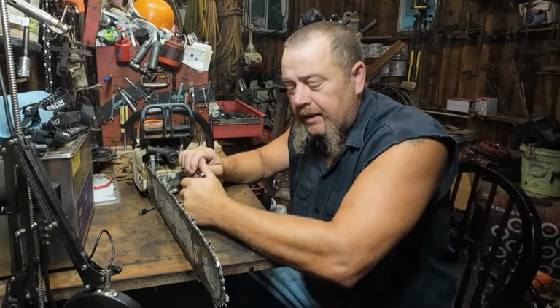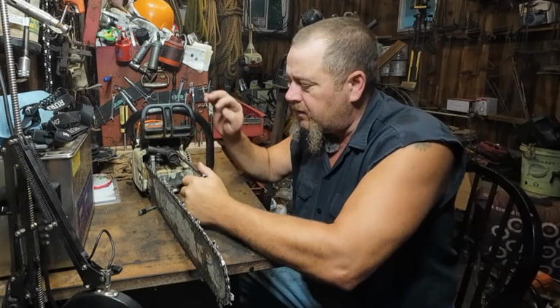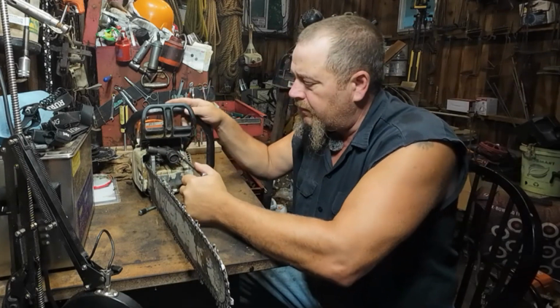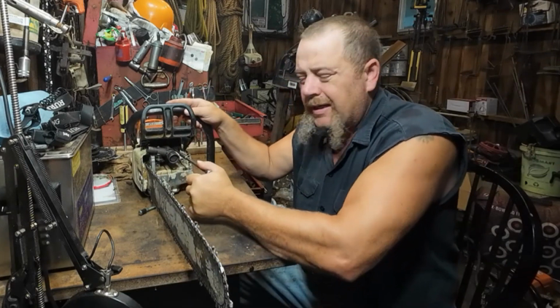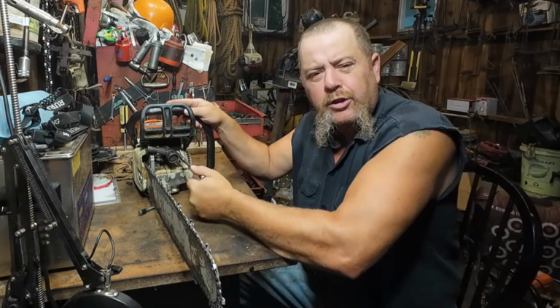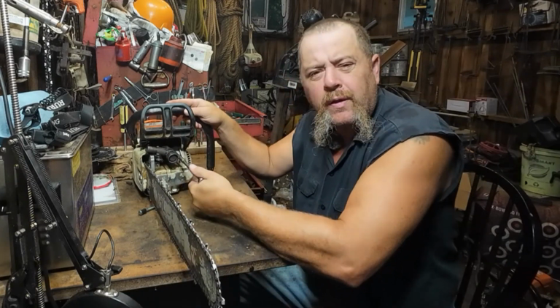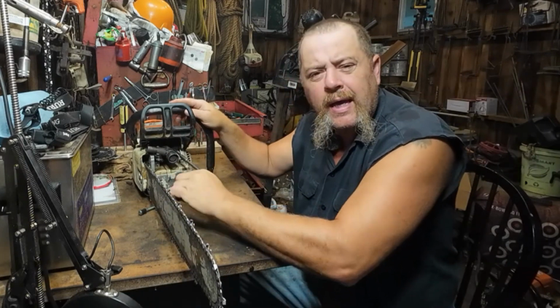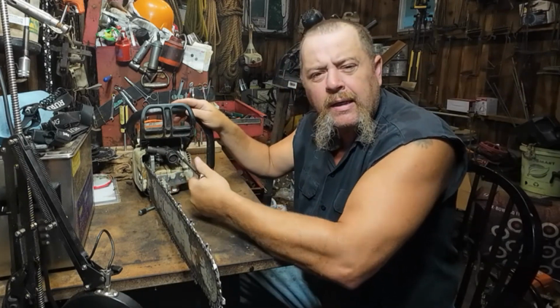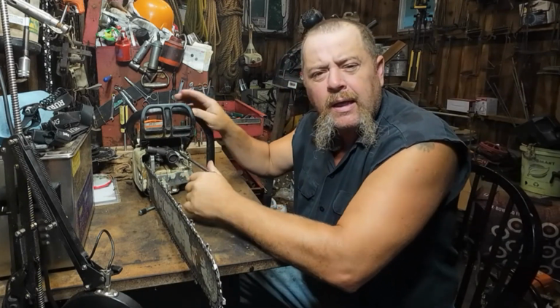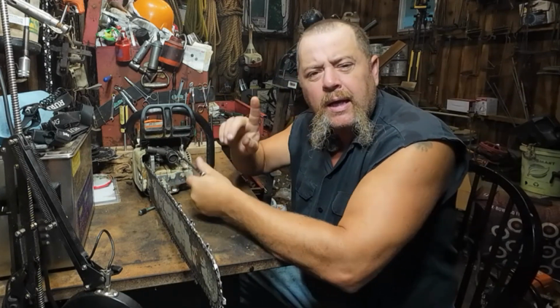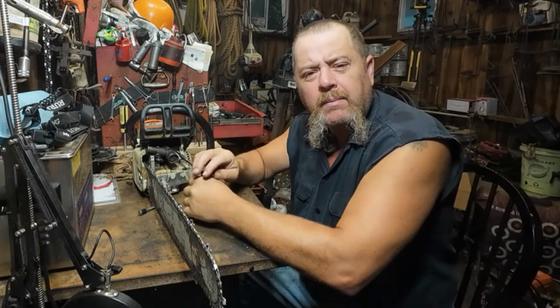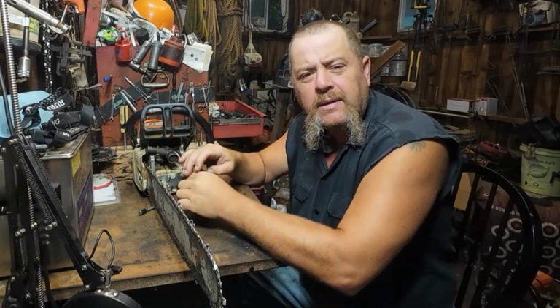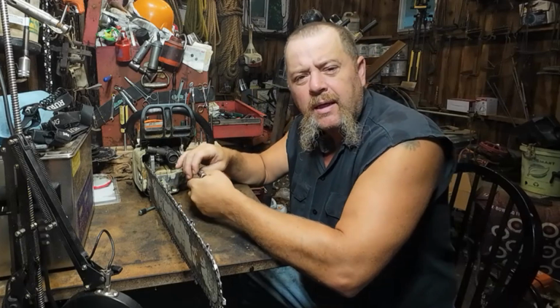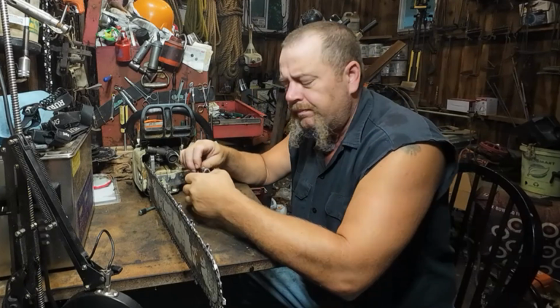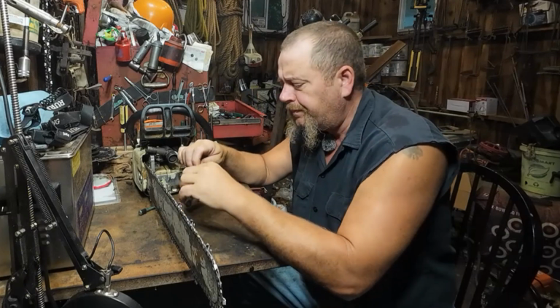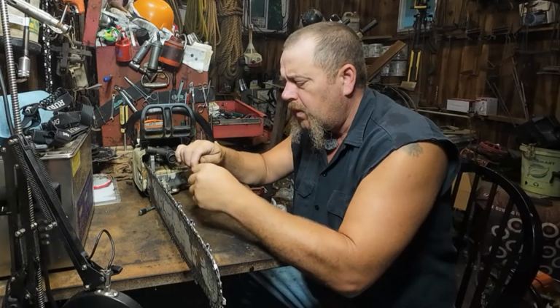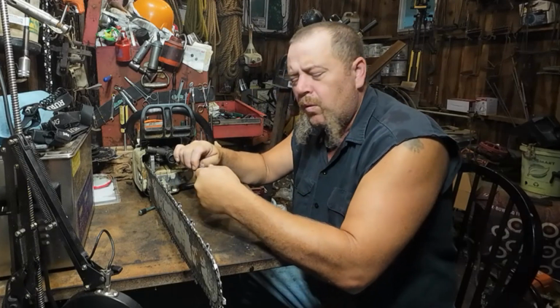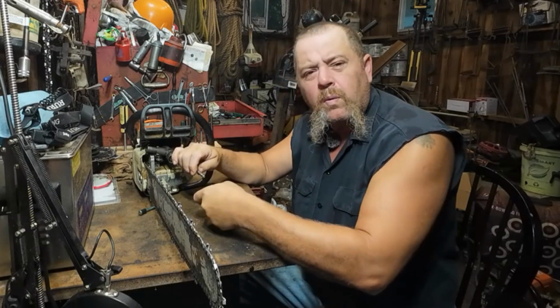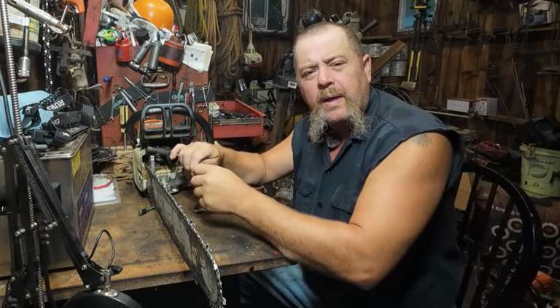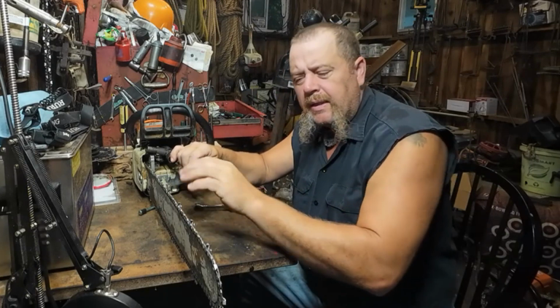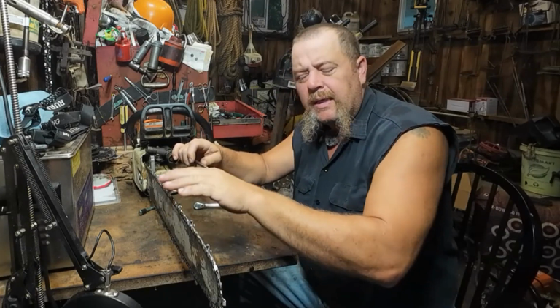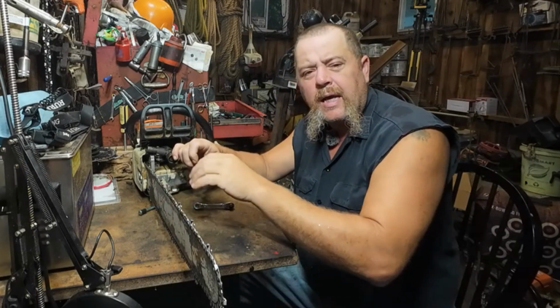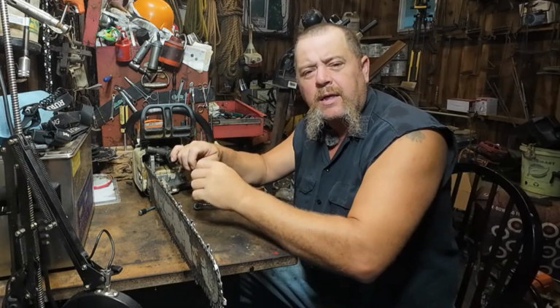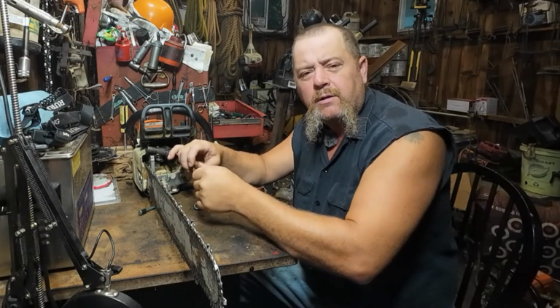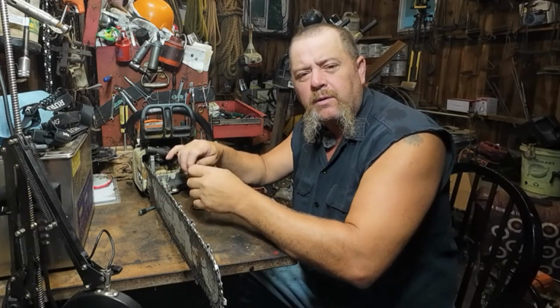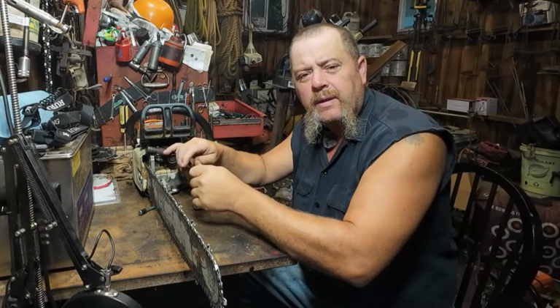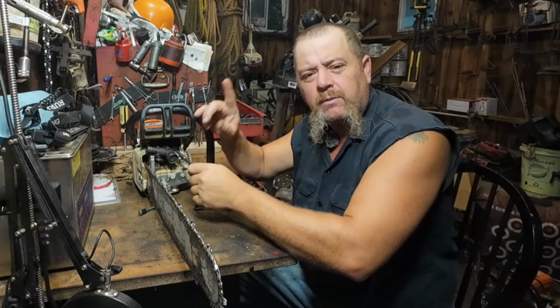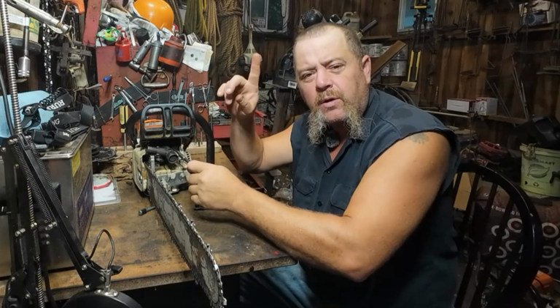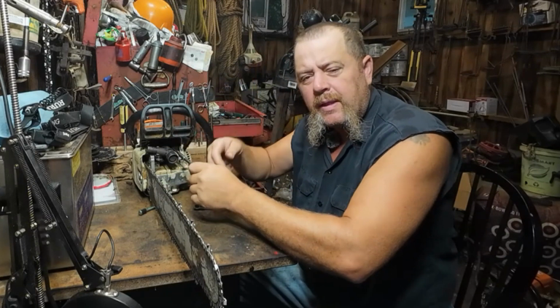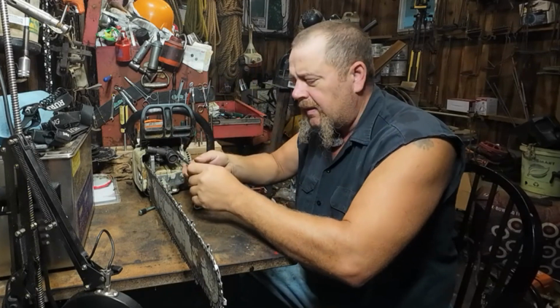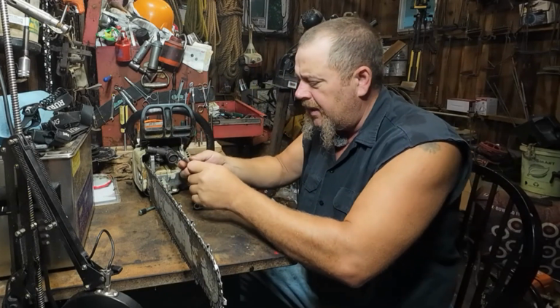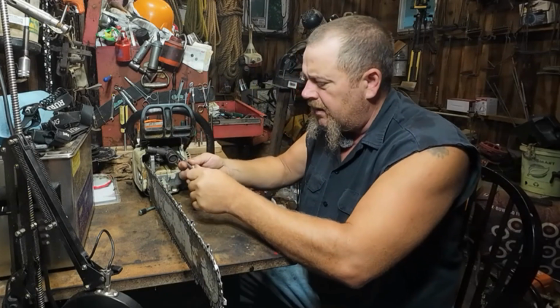I'm taking this off so I can show you that. In the meantime, went ahead and did a test cut or two with it. We'll show you that right here.